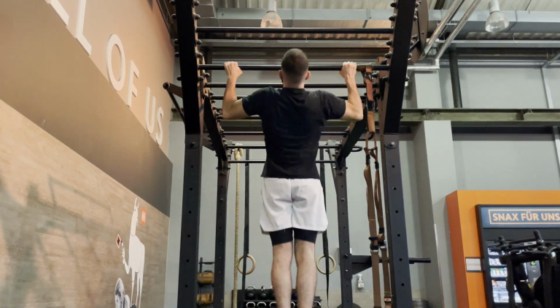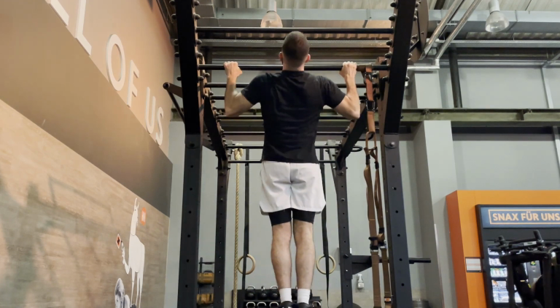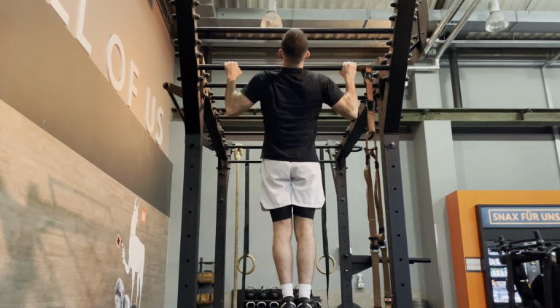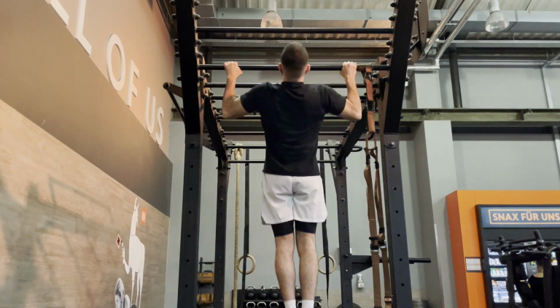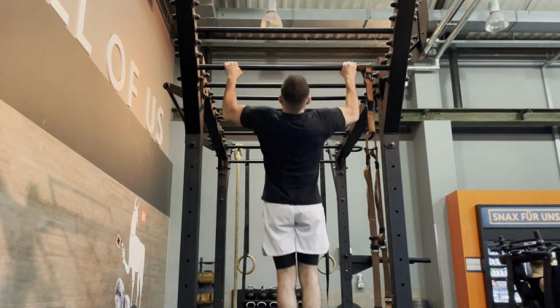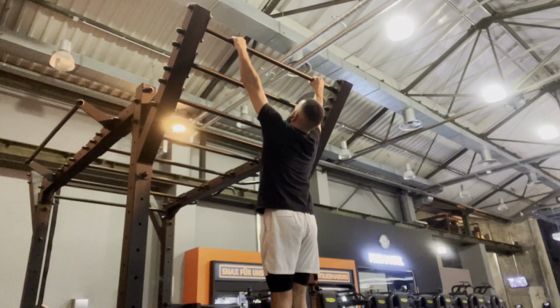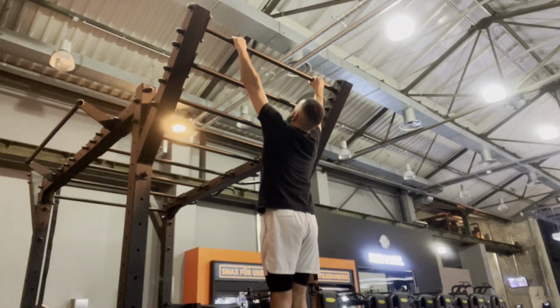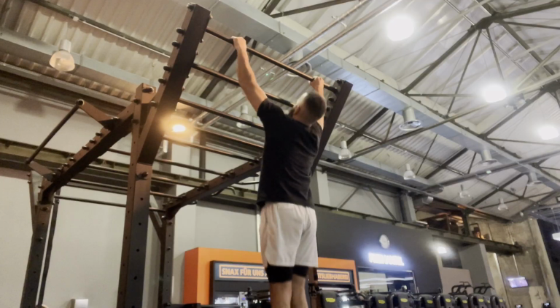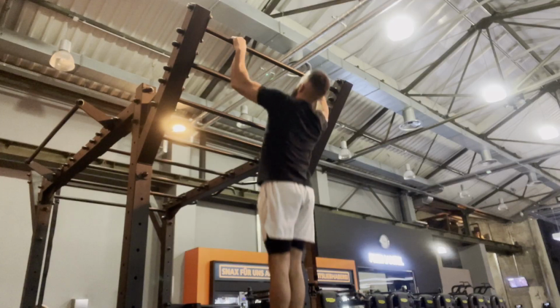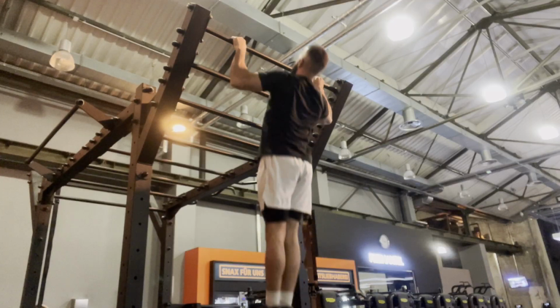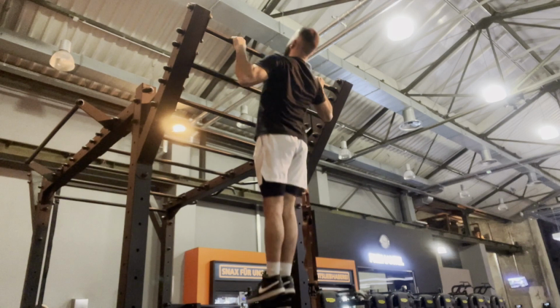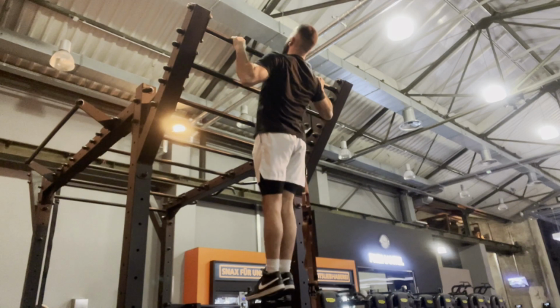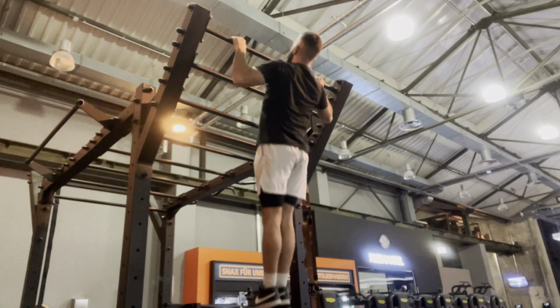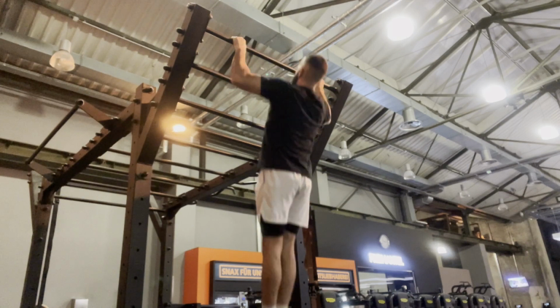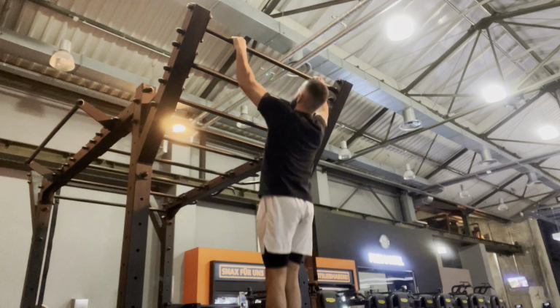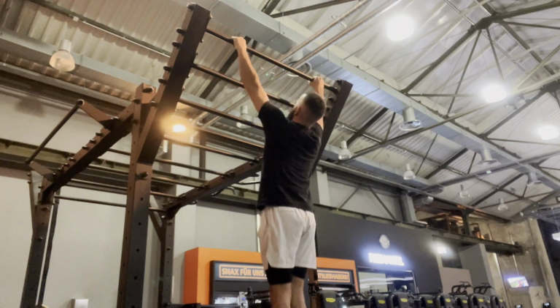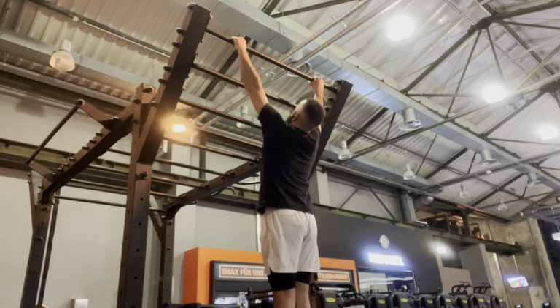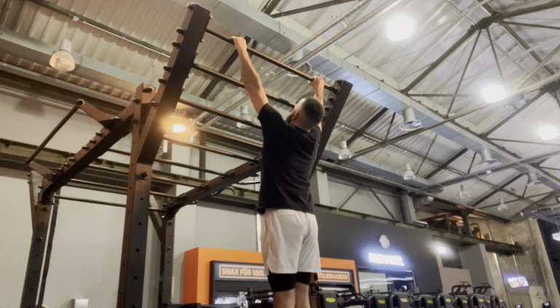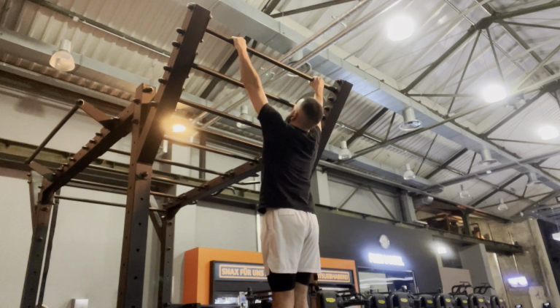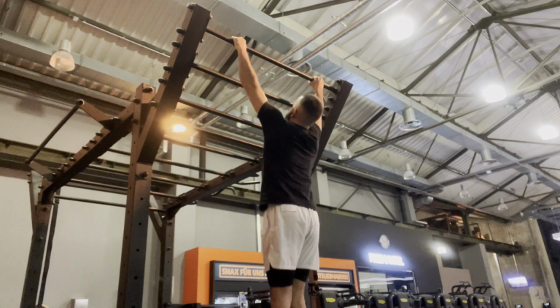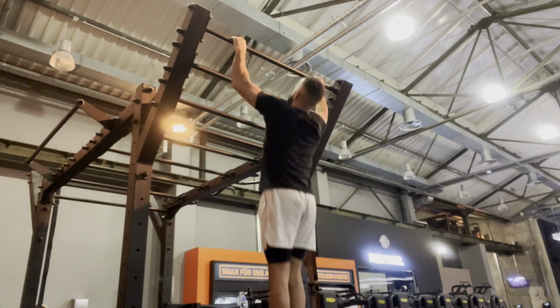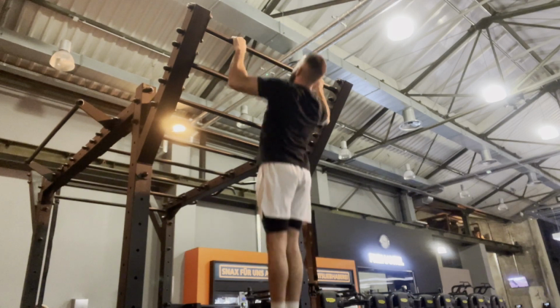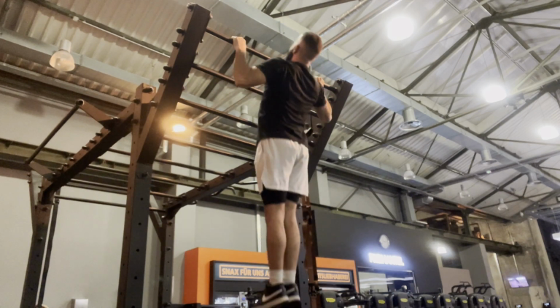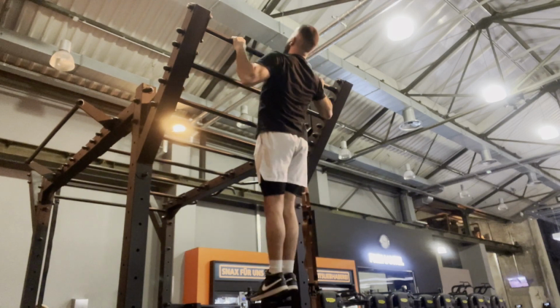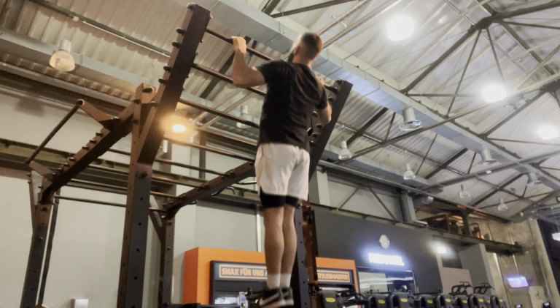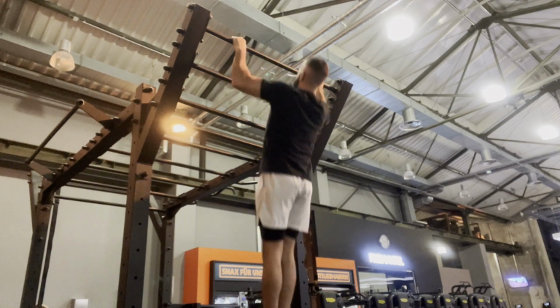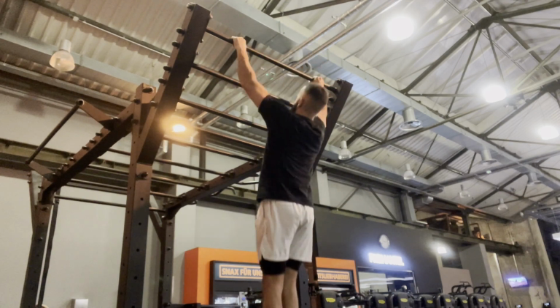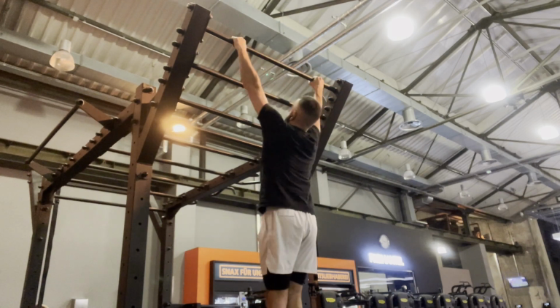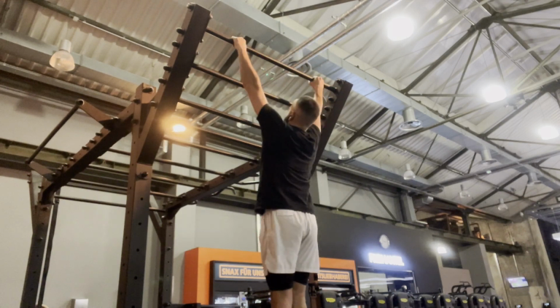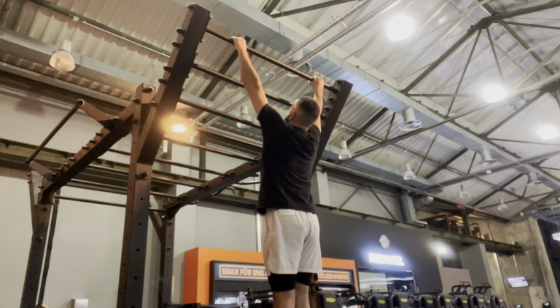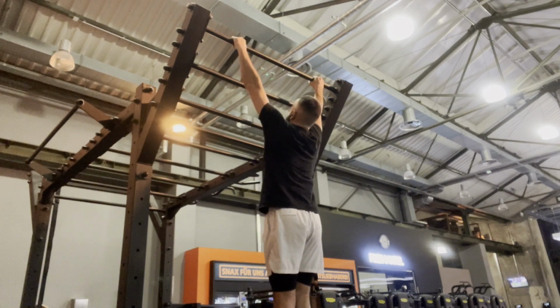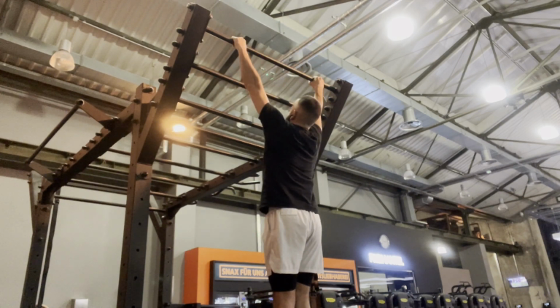Get your chin over the bar. If you need assistance, you can do it on the assisted pull-up machine or use a resistance band to help you go up.